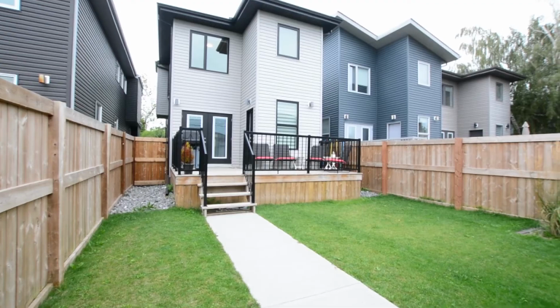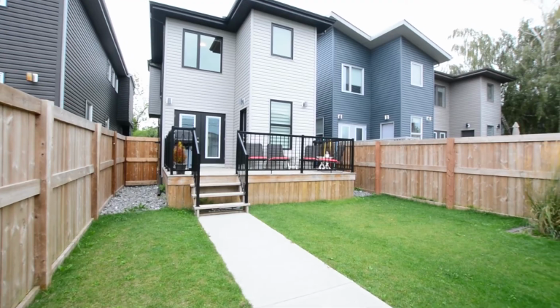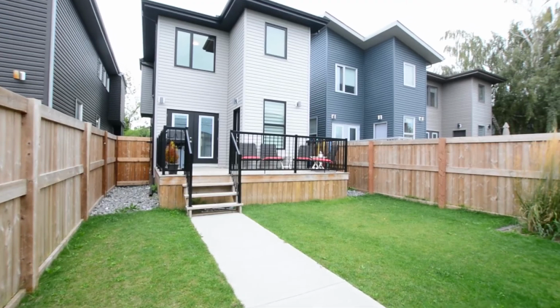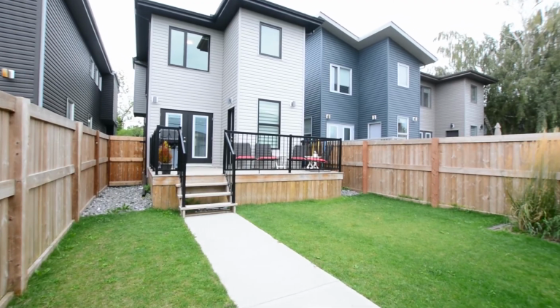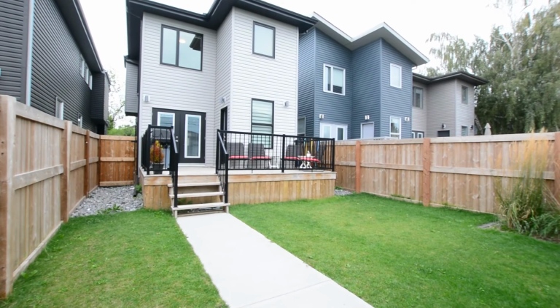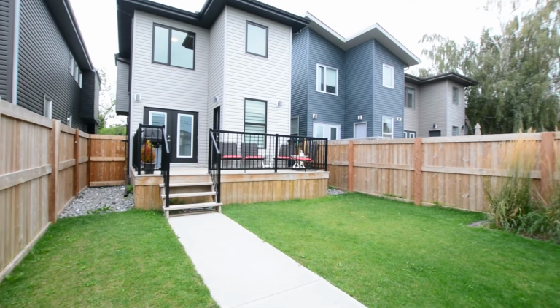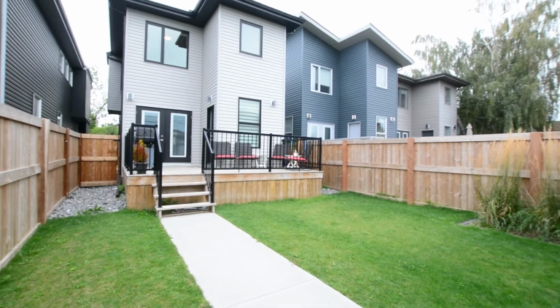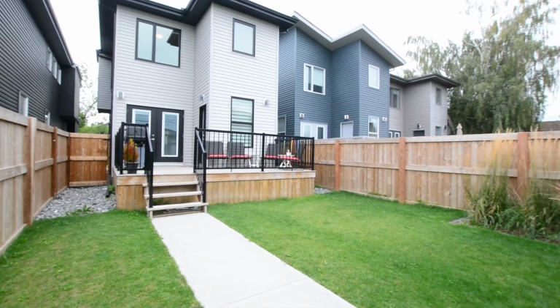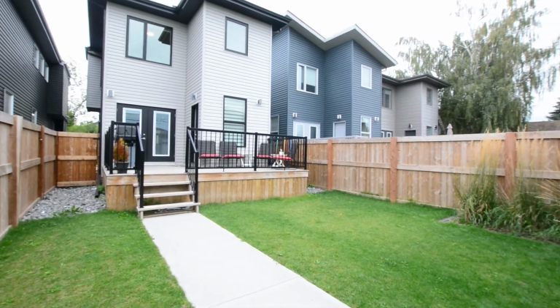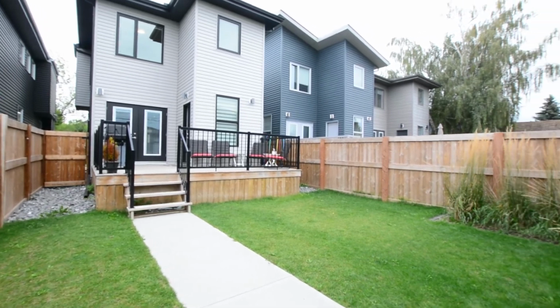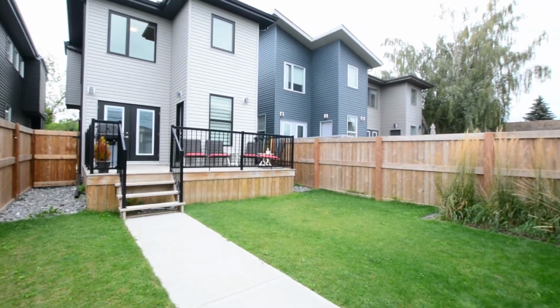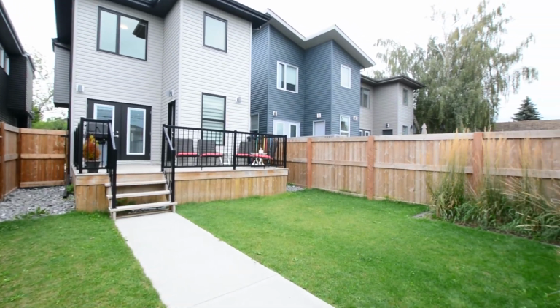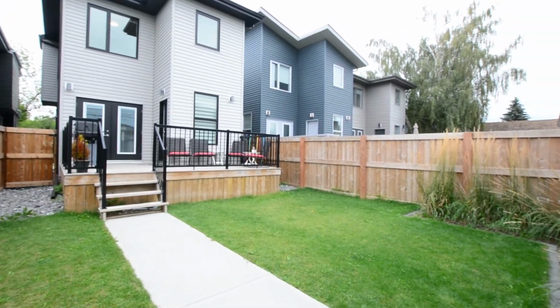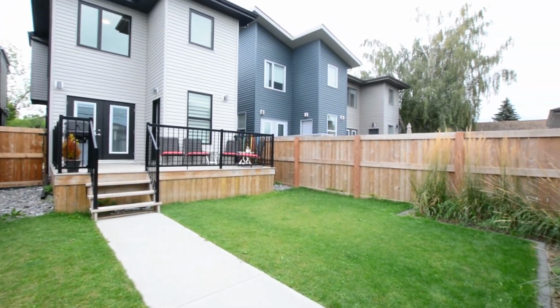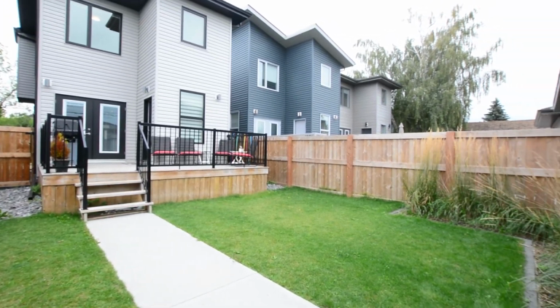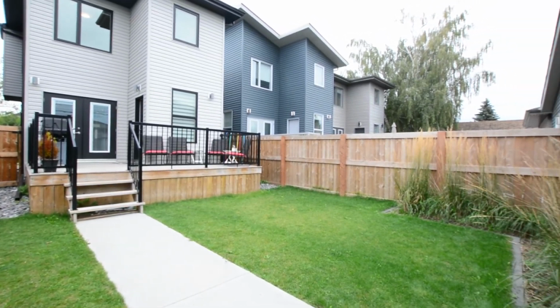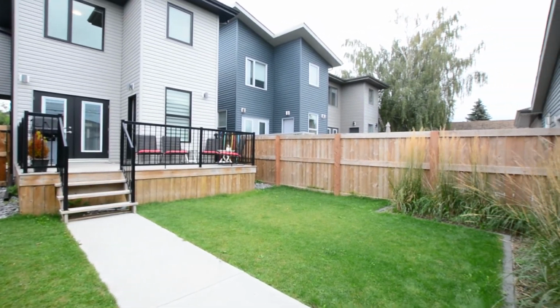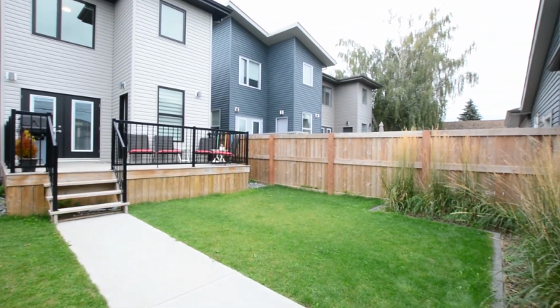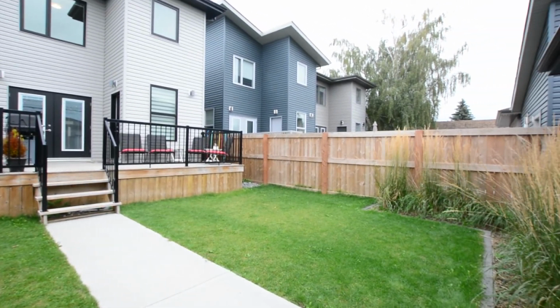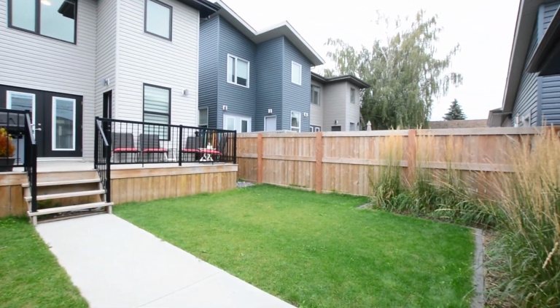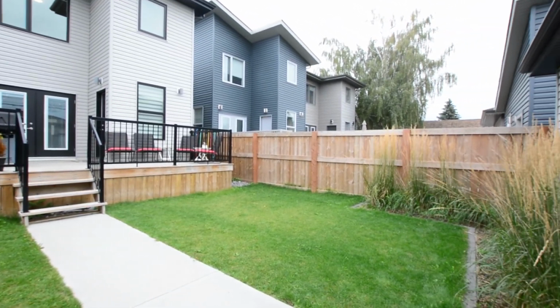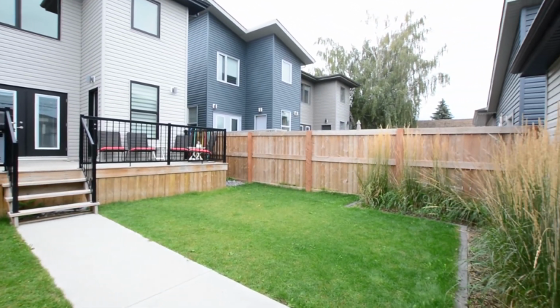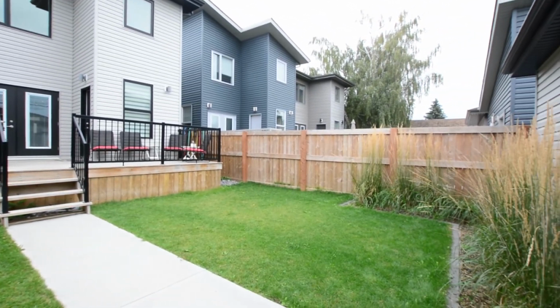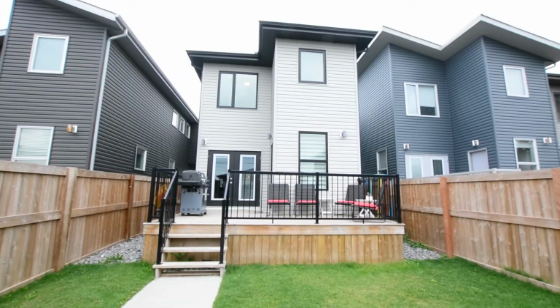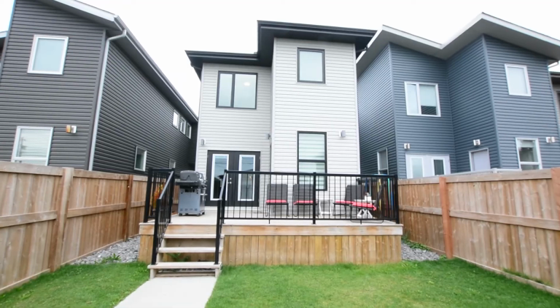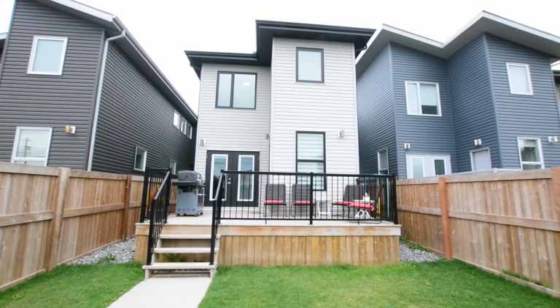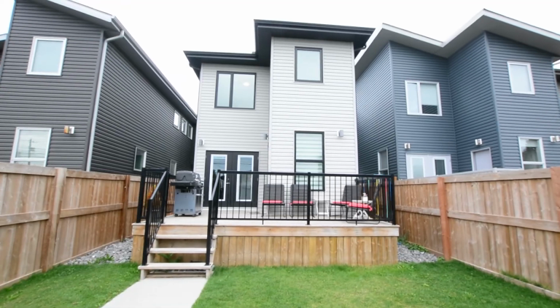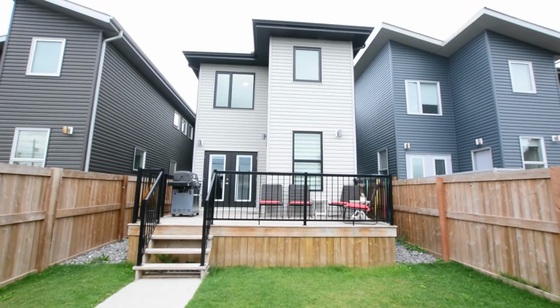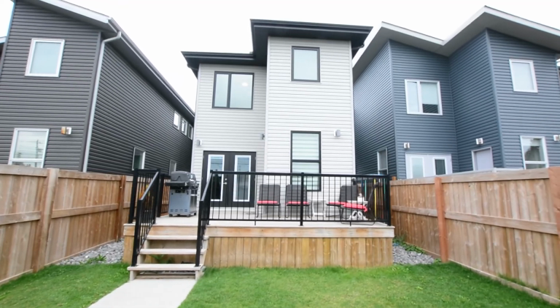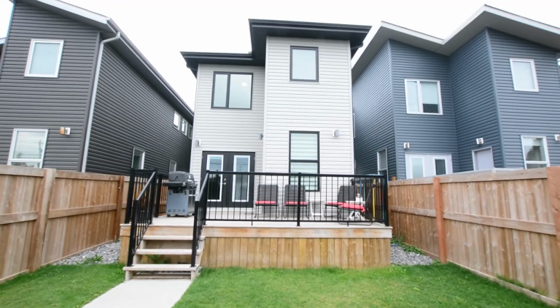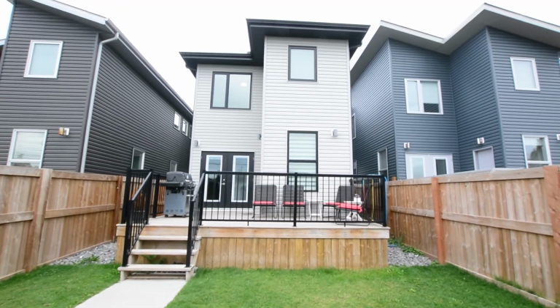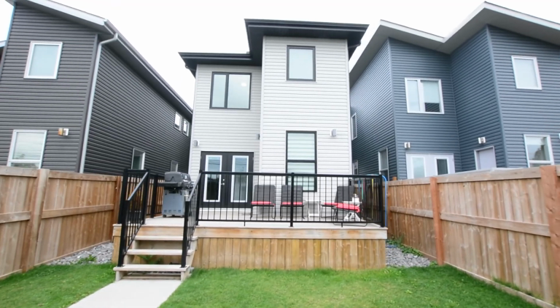This 4-year-old home still has warranty so there's no need to worry about the home structure. In fact, the builder of the home is your neighbor — drop by and say hello.